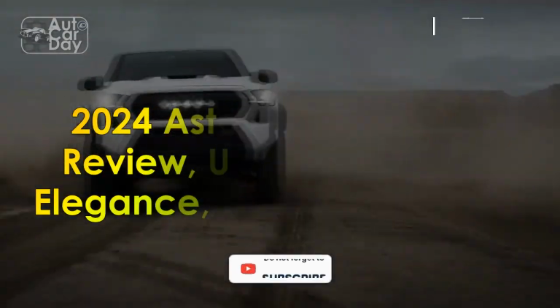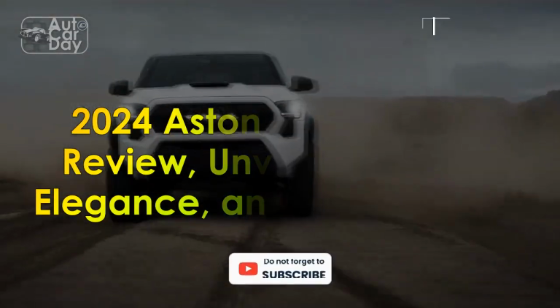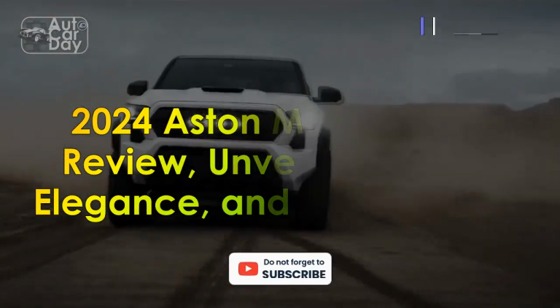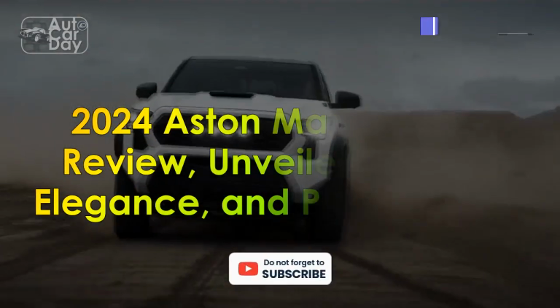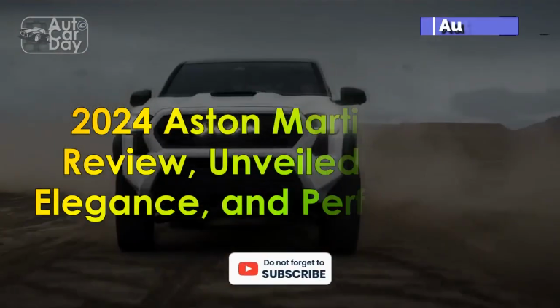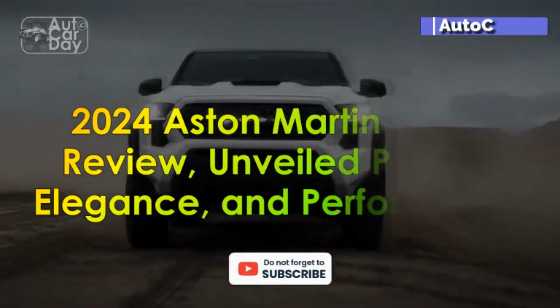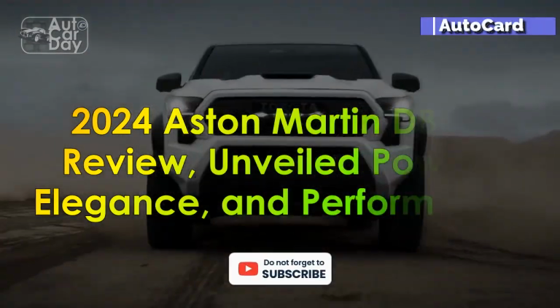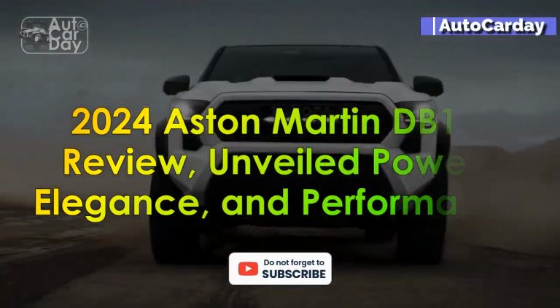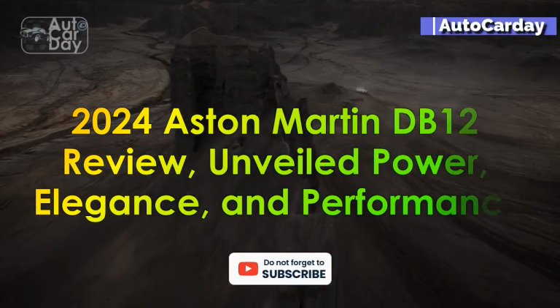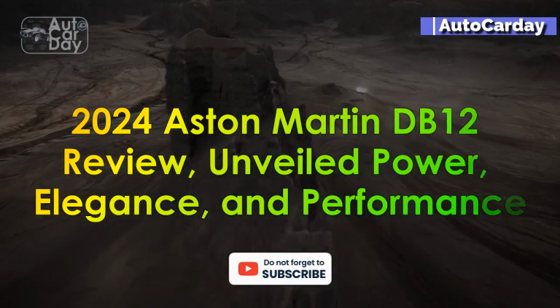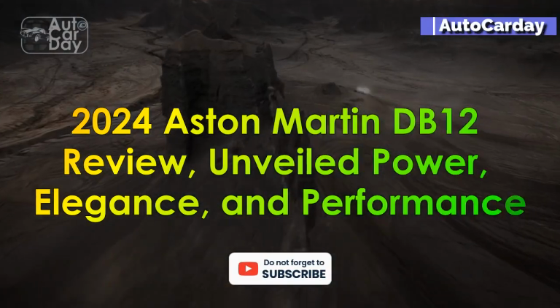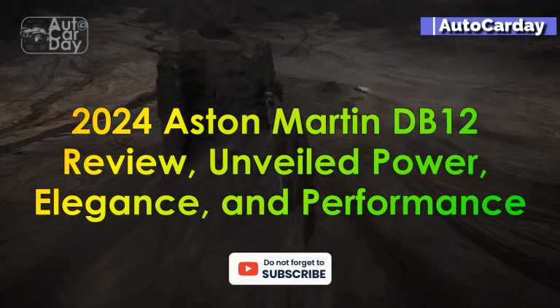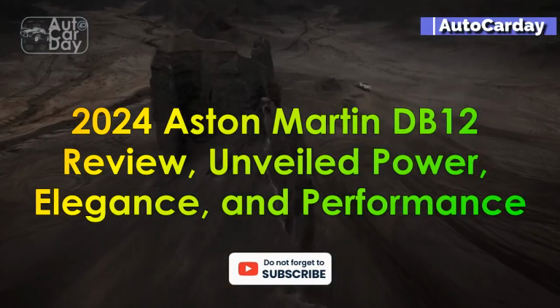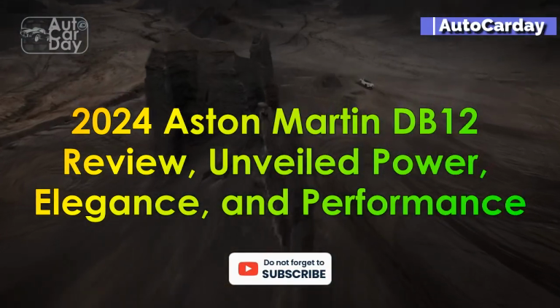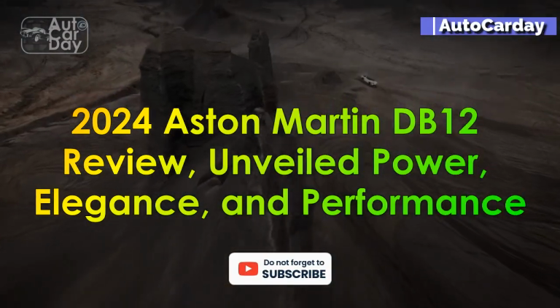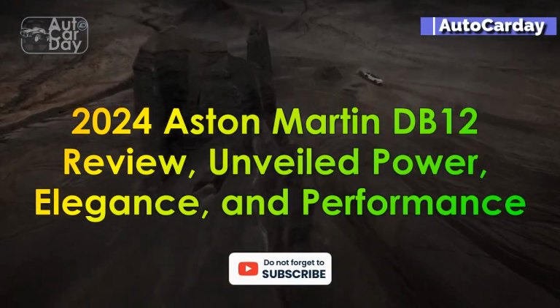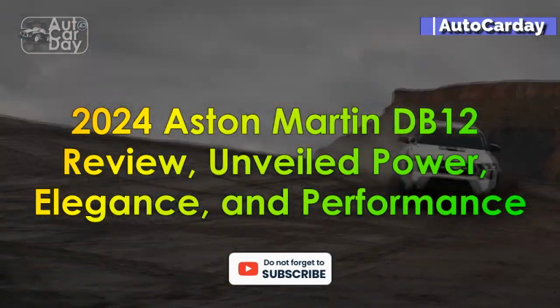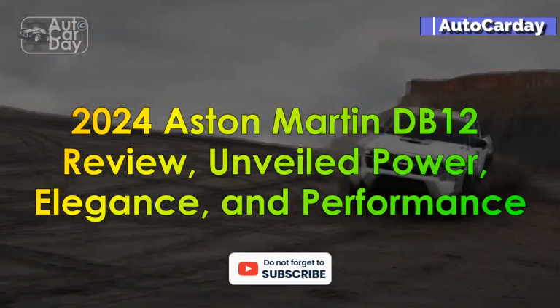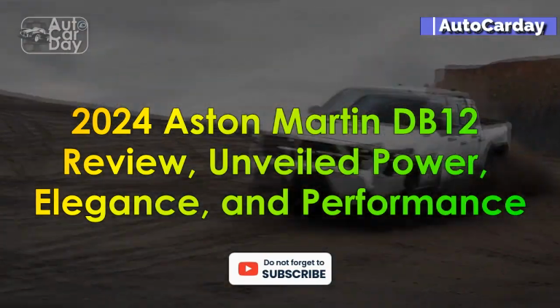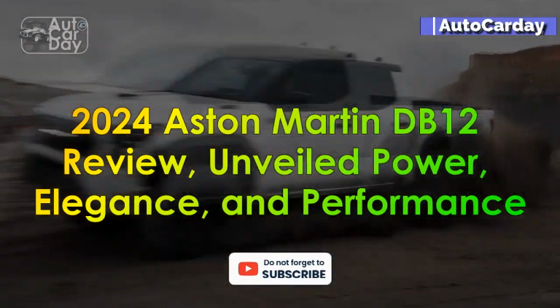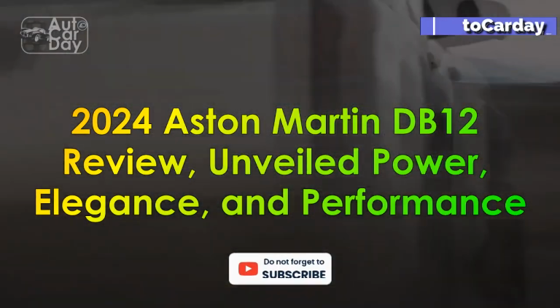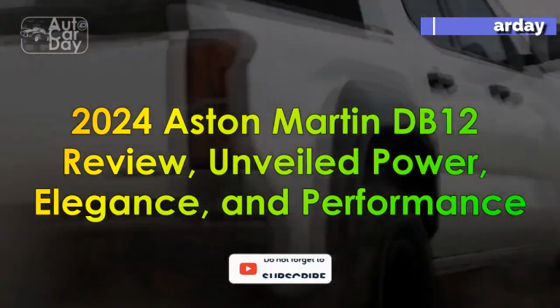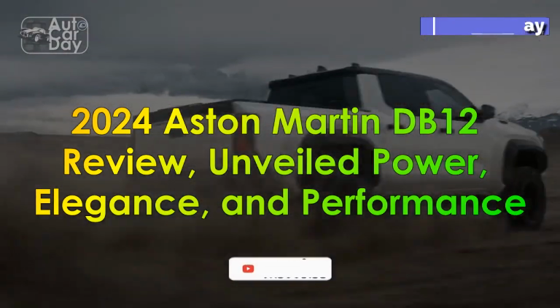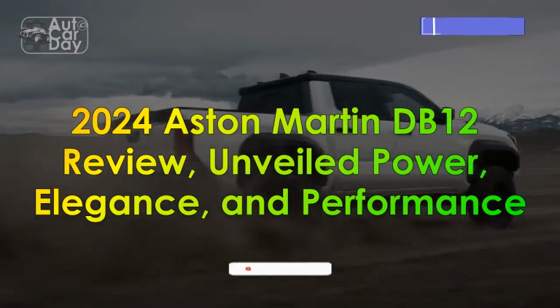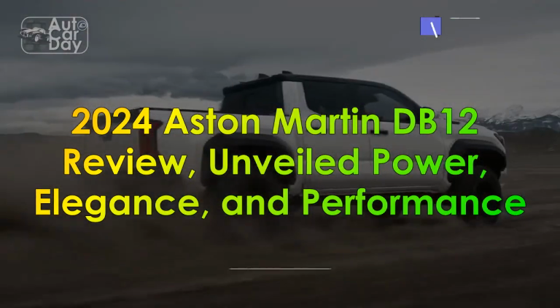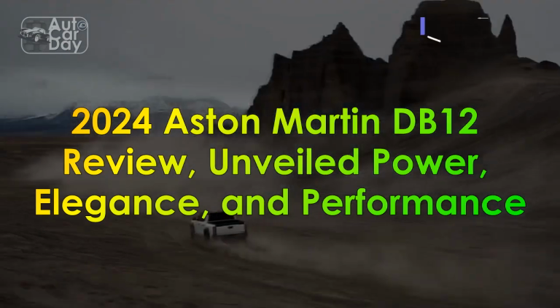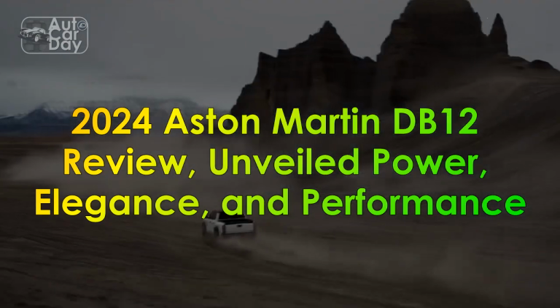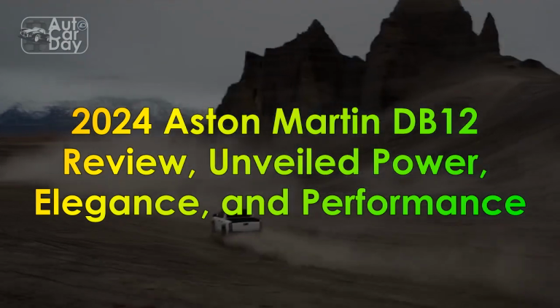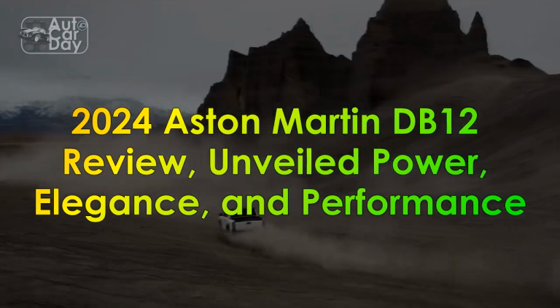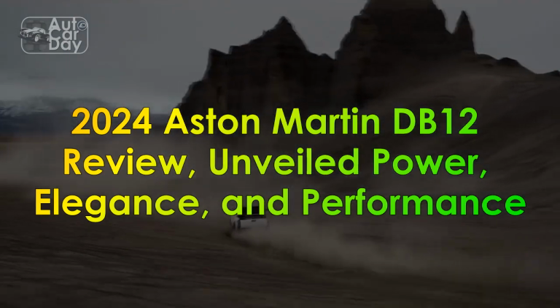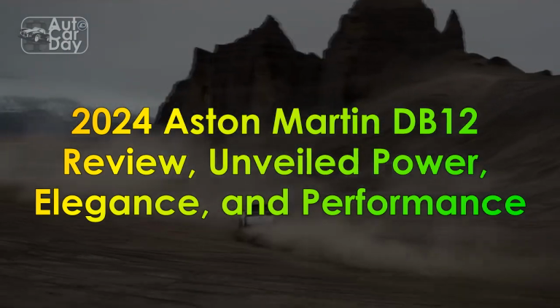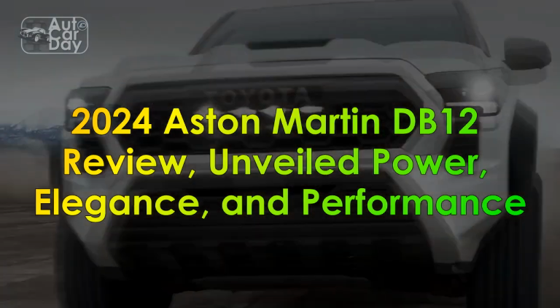2024 Aston Martin DB12 Review: Unveiled Power, Elegance, and Performance.